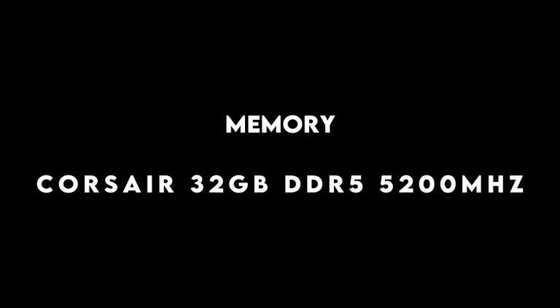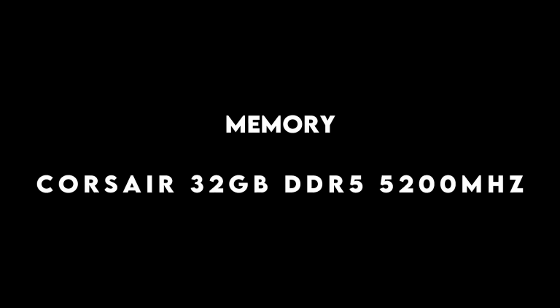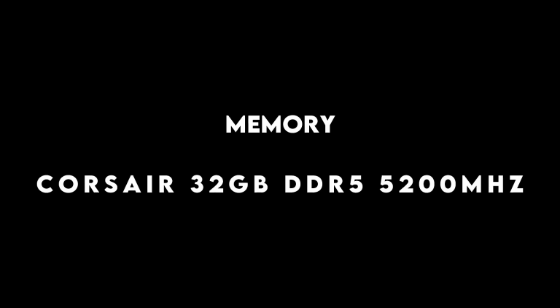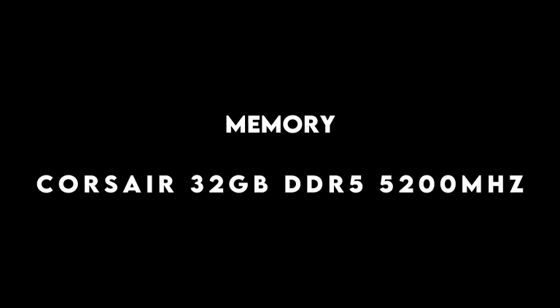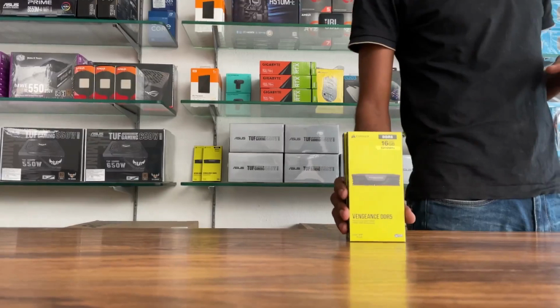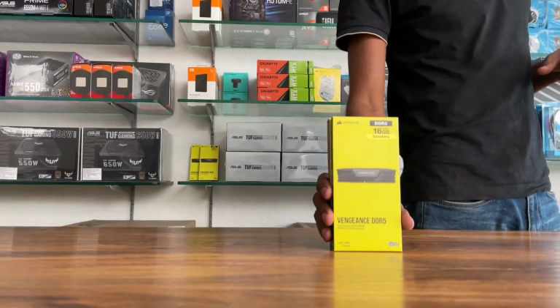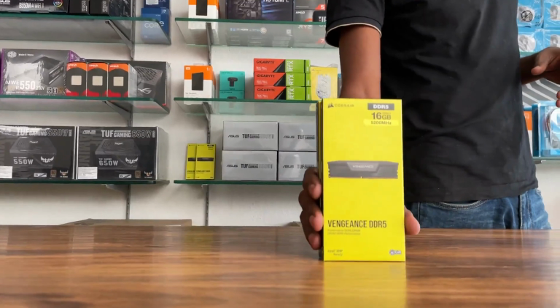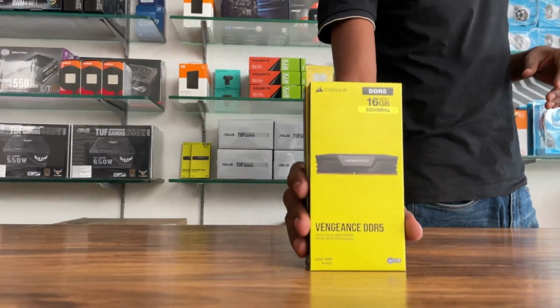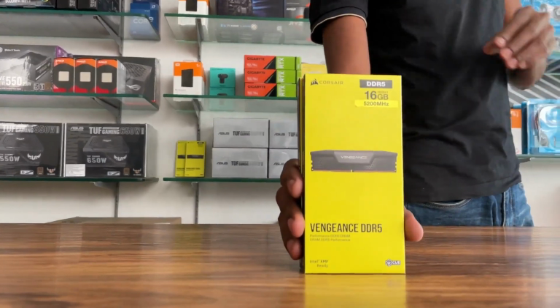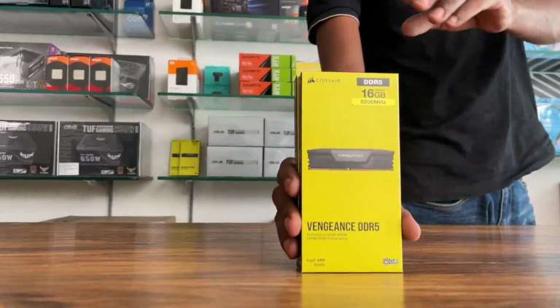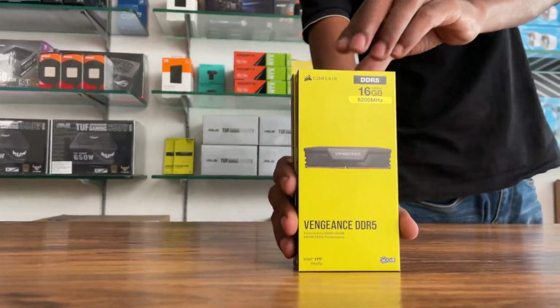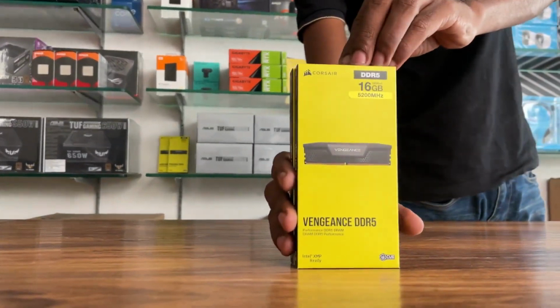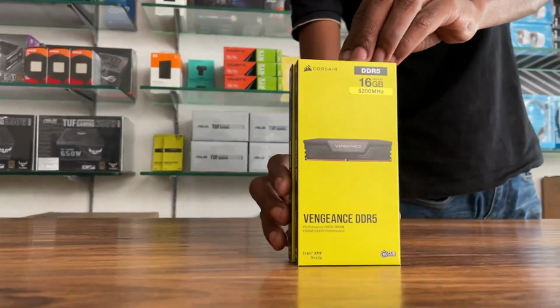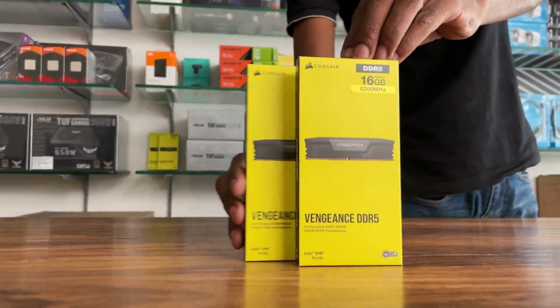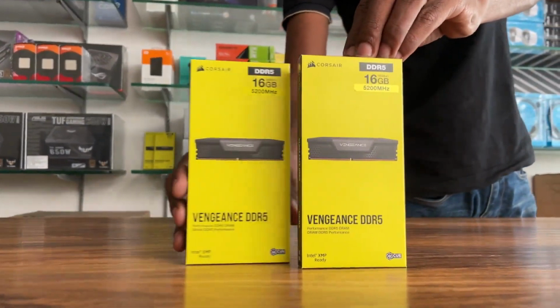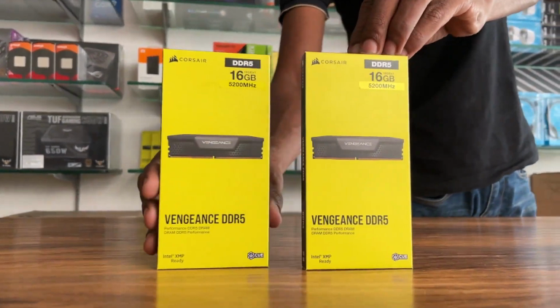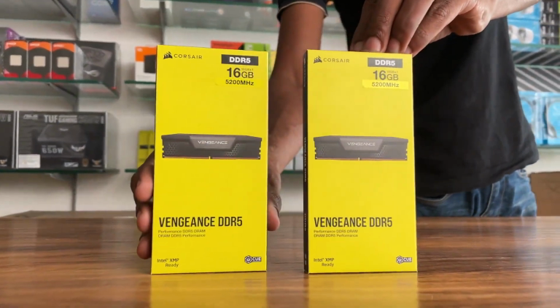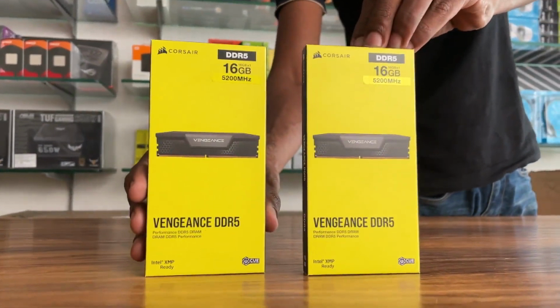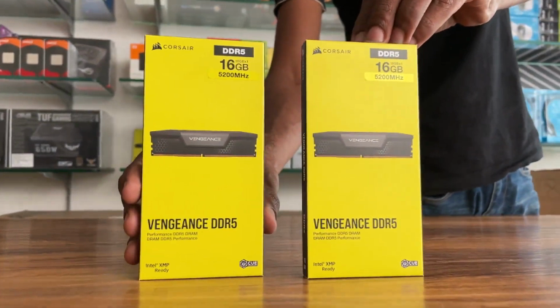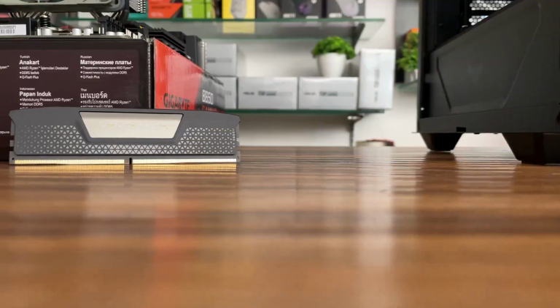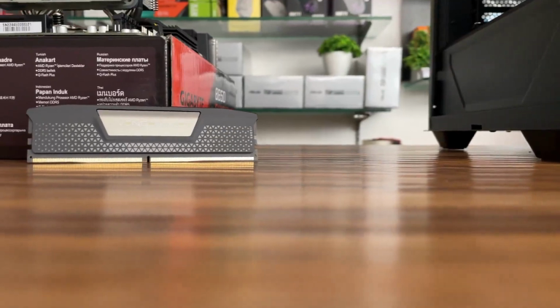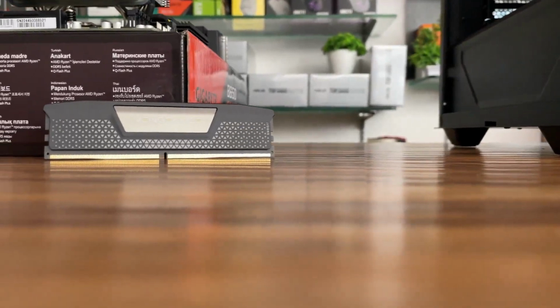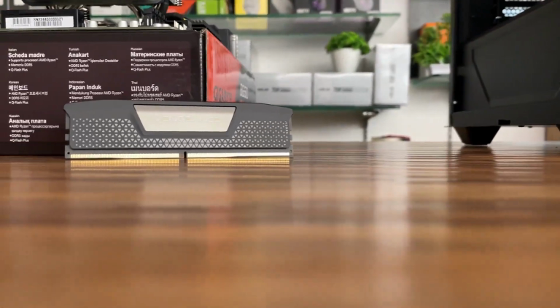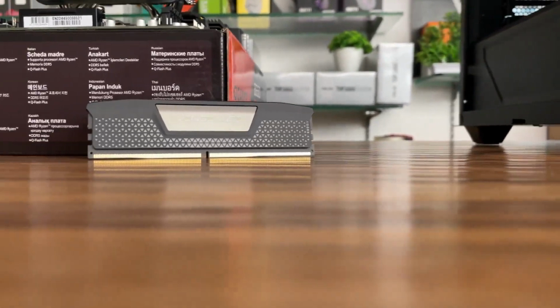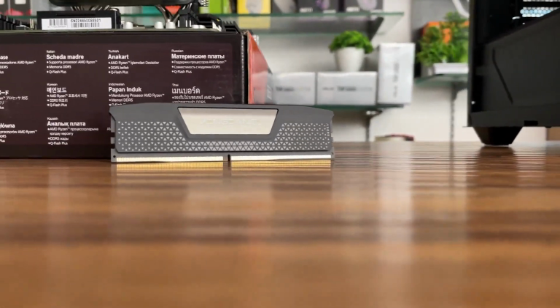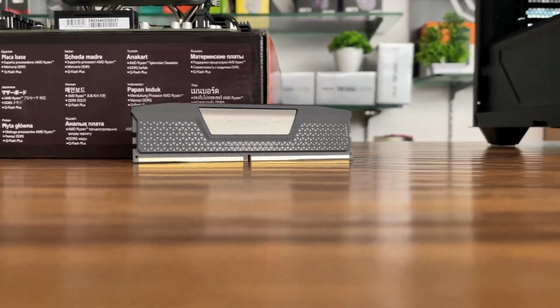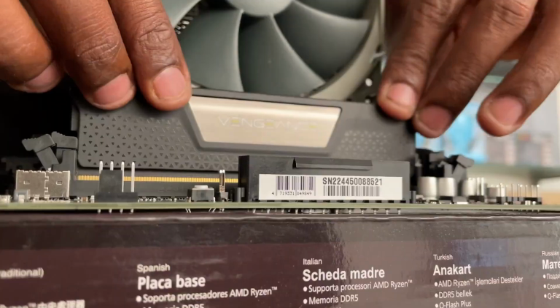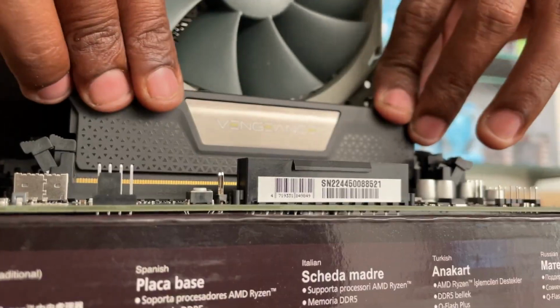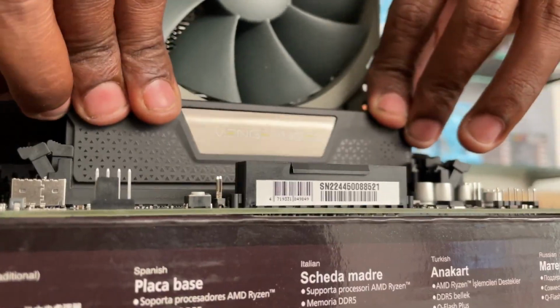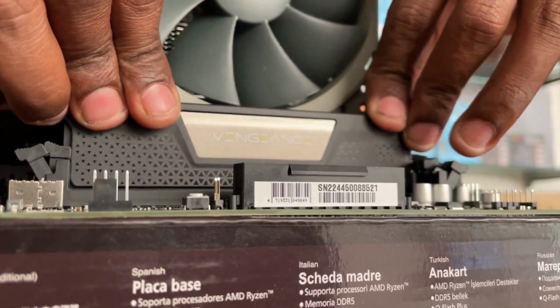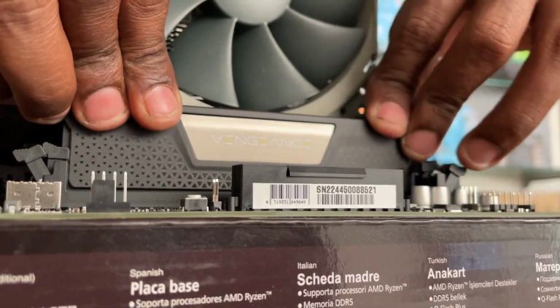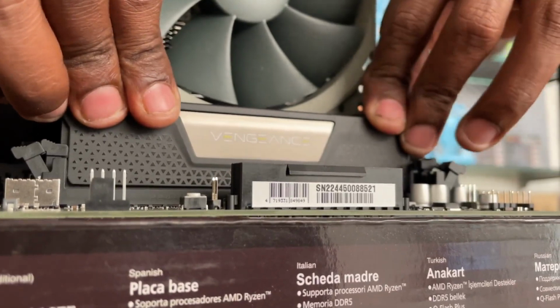RAM: Corsair Vengeance 5200MHz, 32GB DDR5.